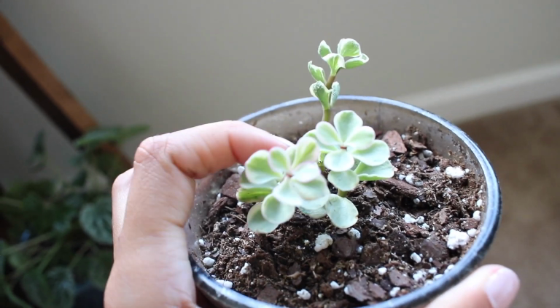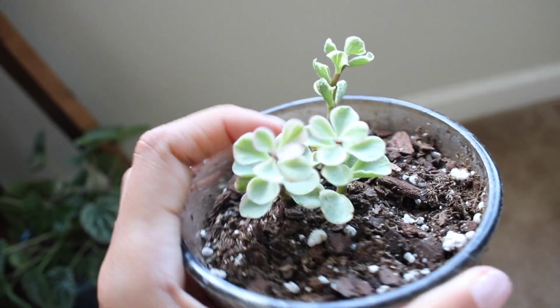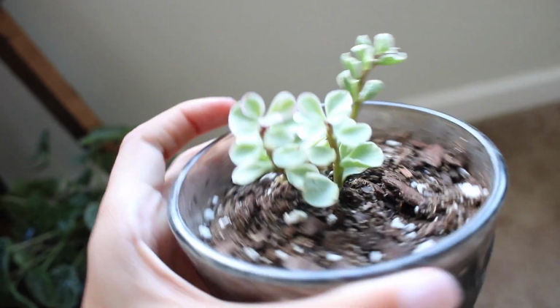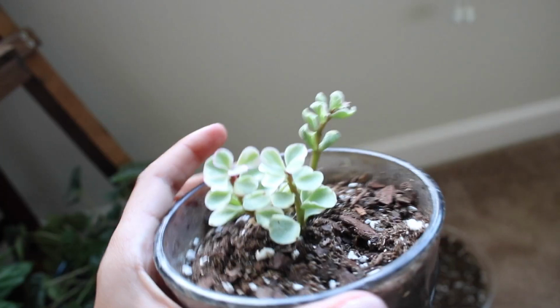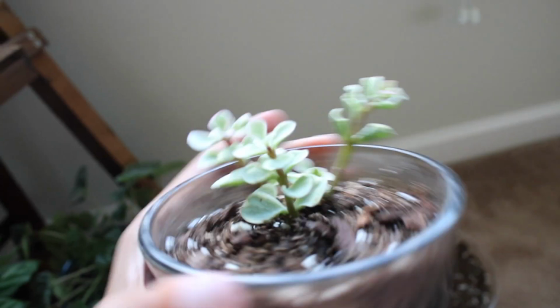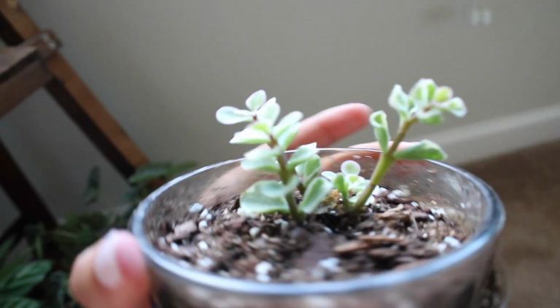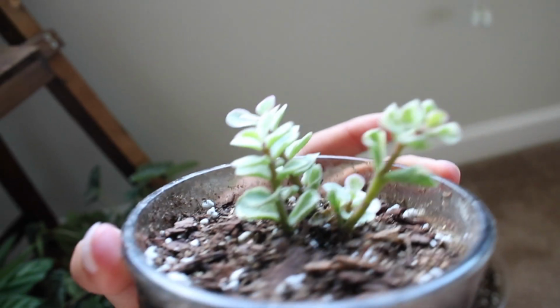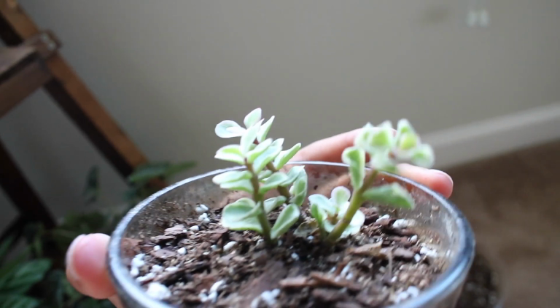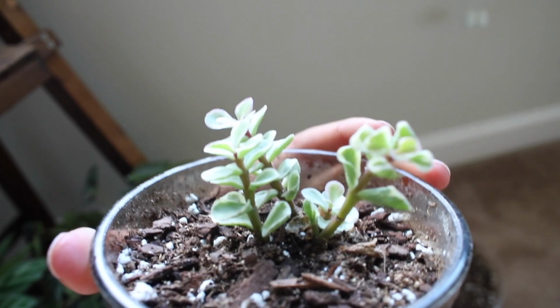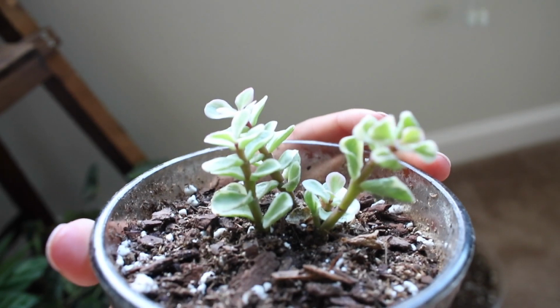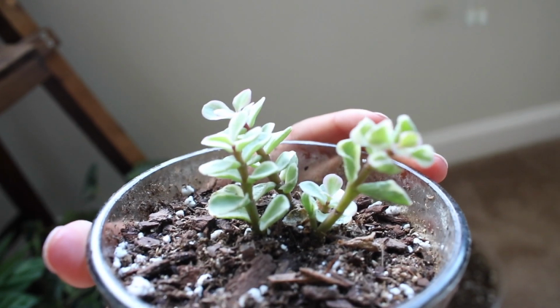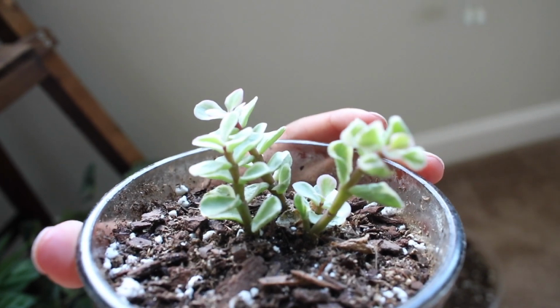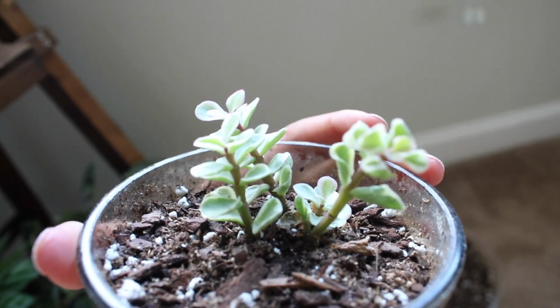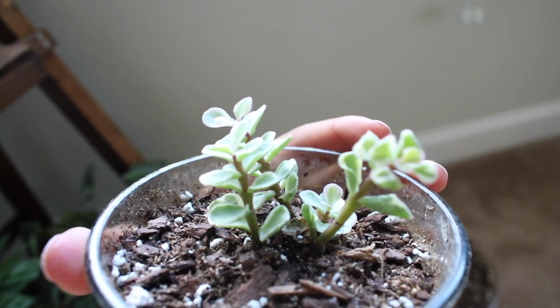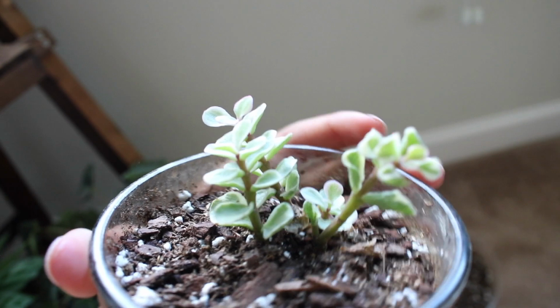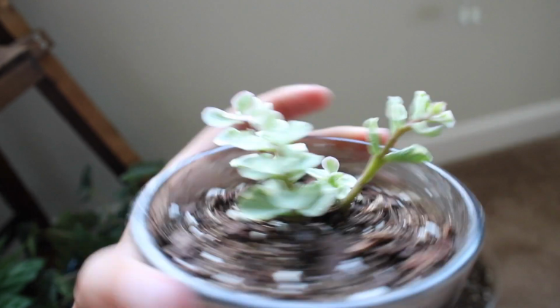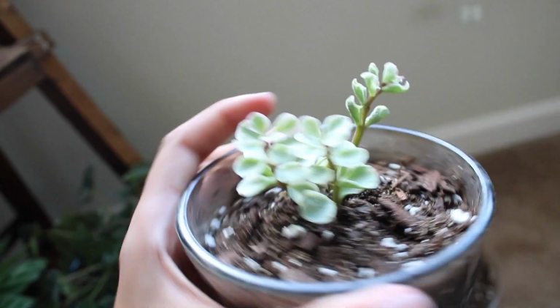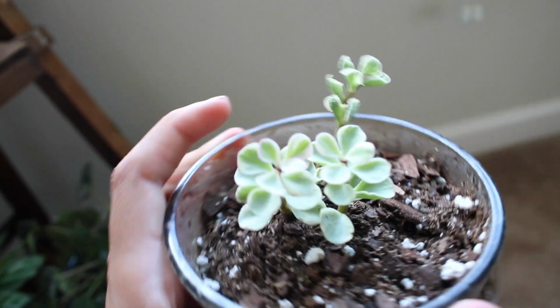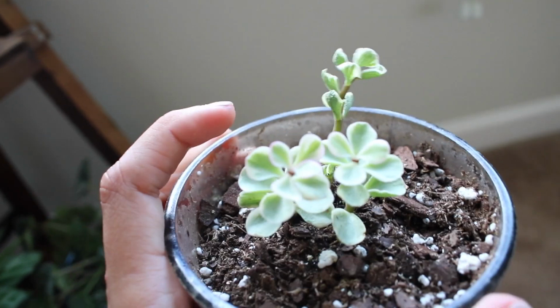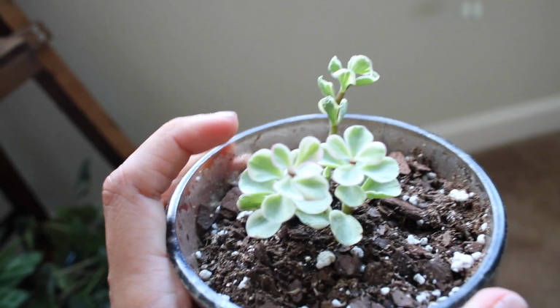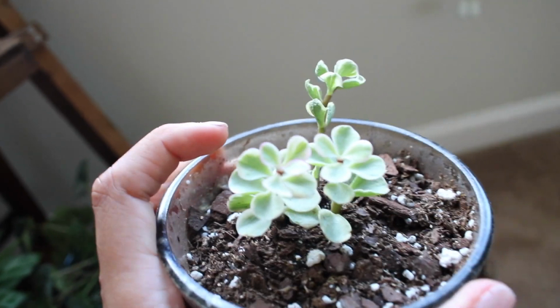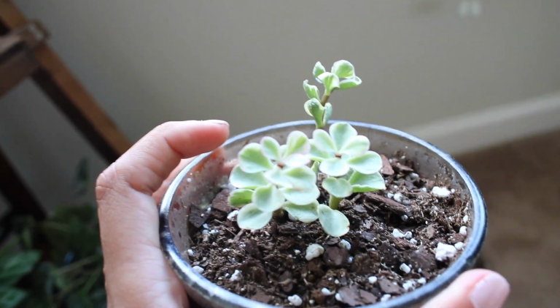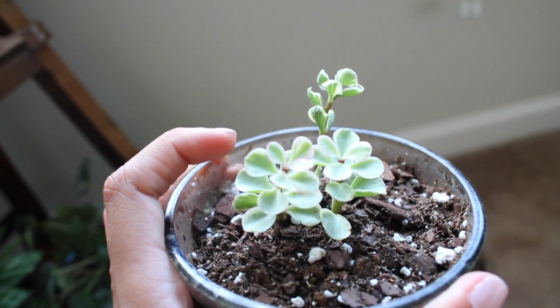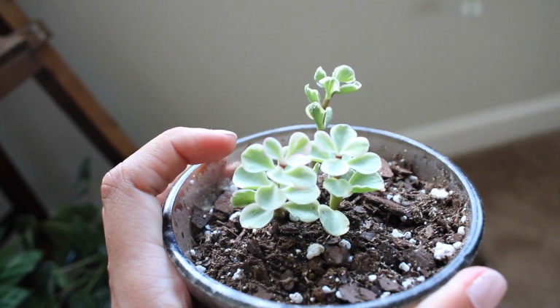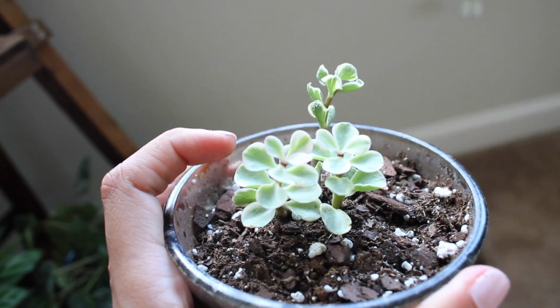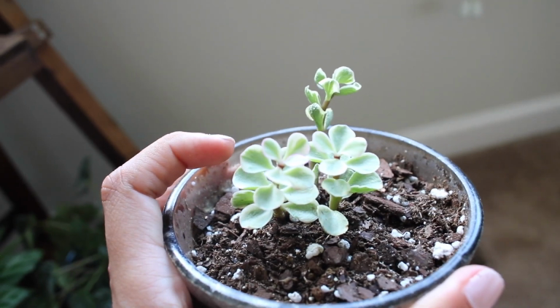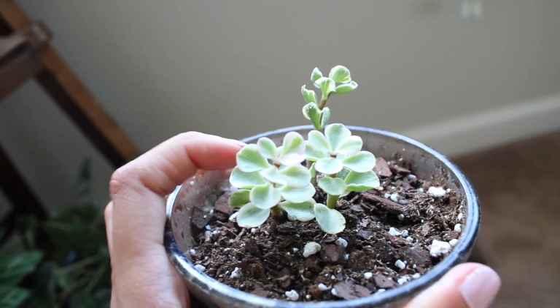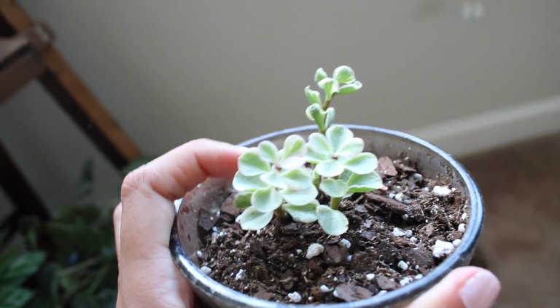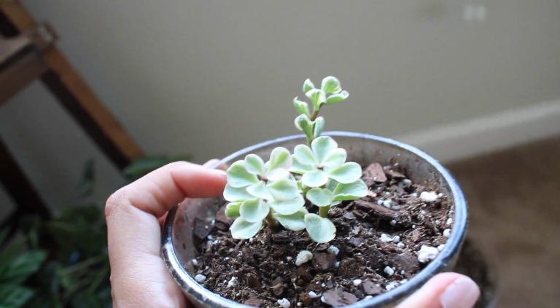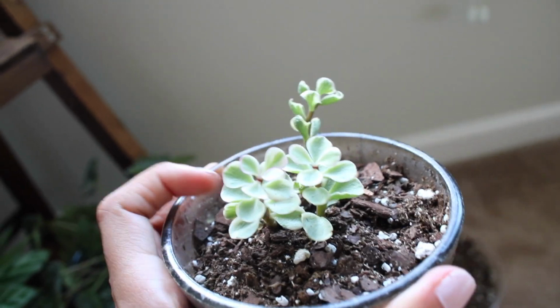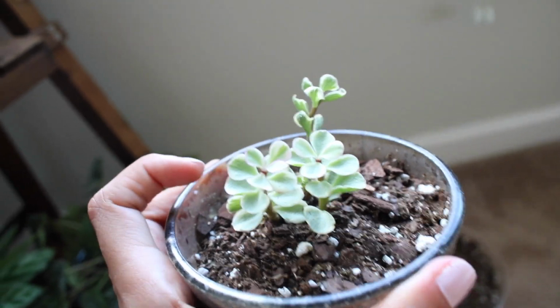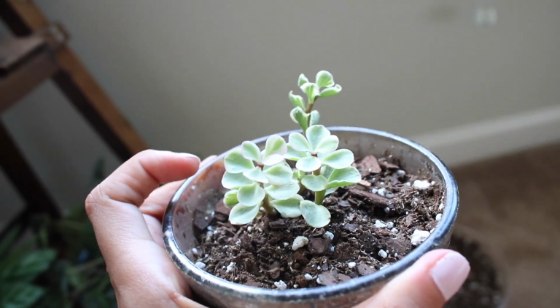Lastly of the window plants, I have this little one. It's been looking a little sad on the back side but this side looks pretty good, so I'm okay with it.